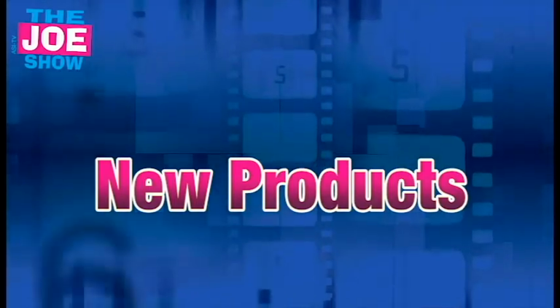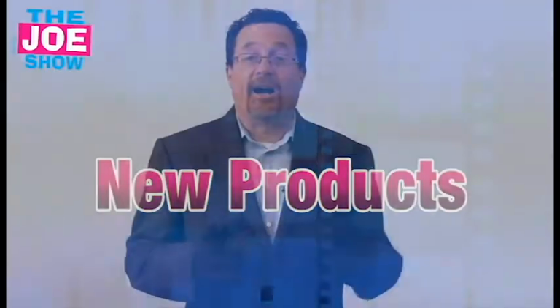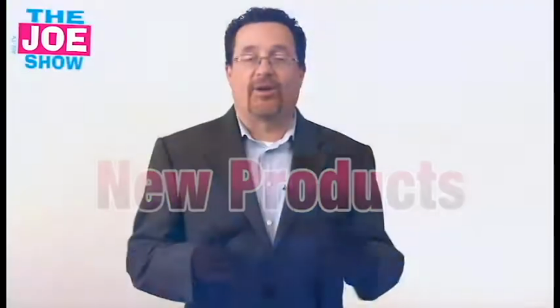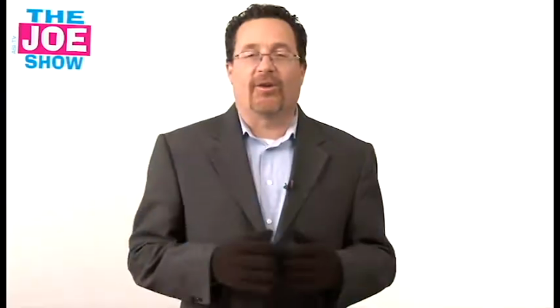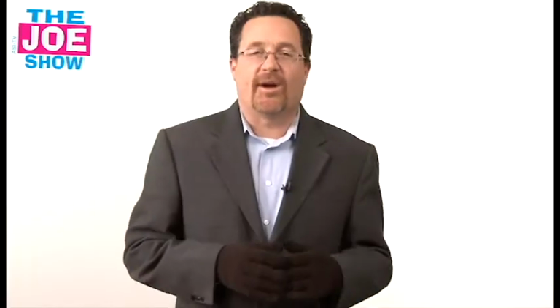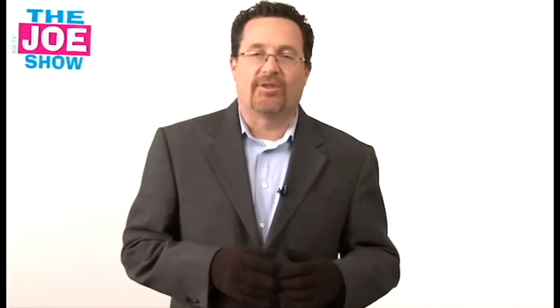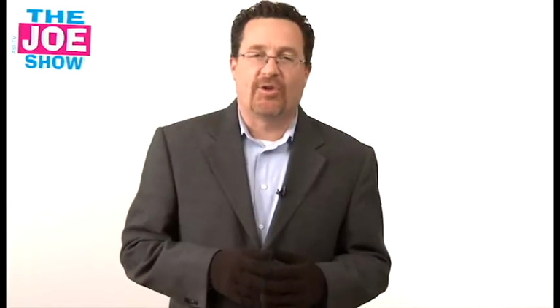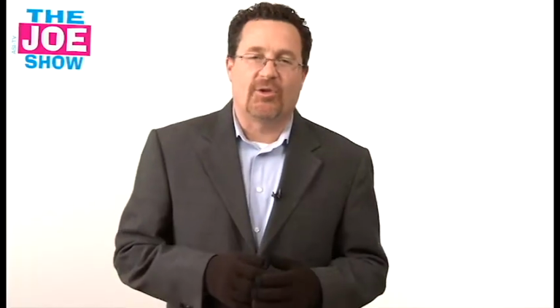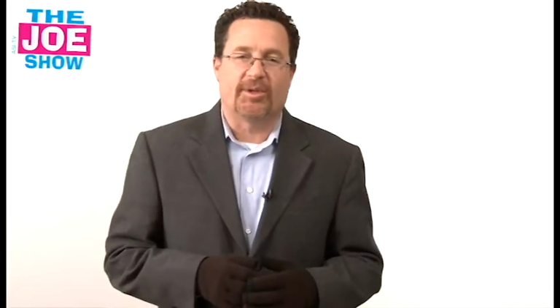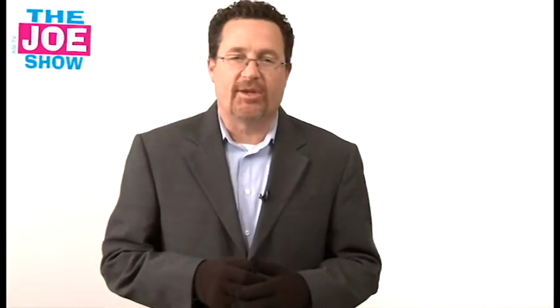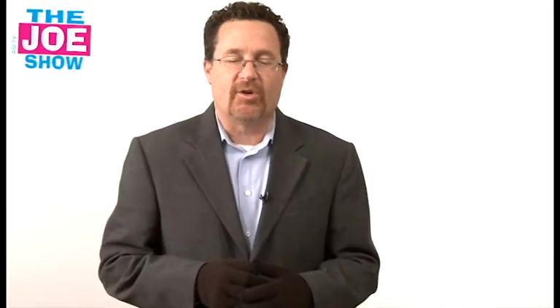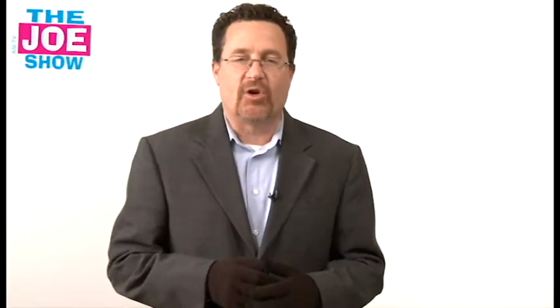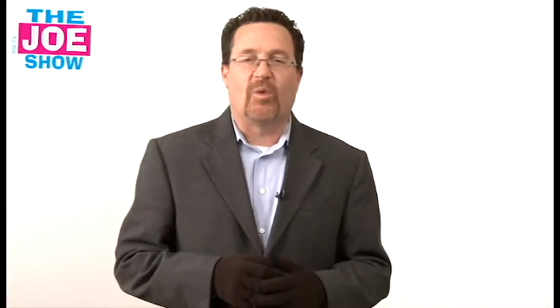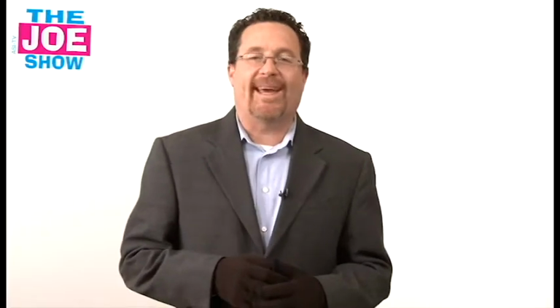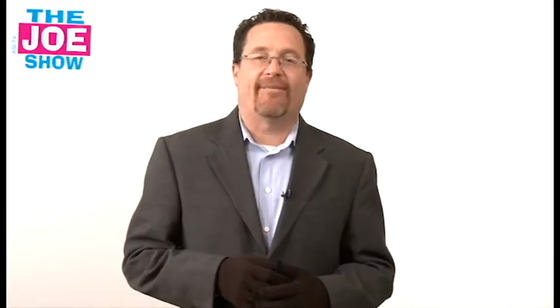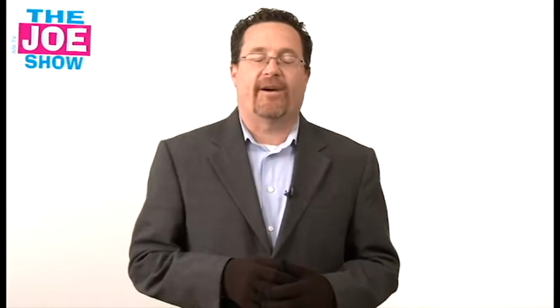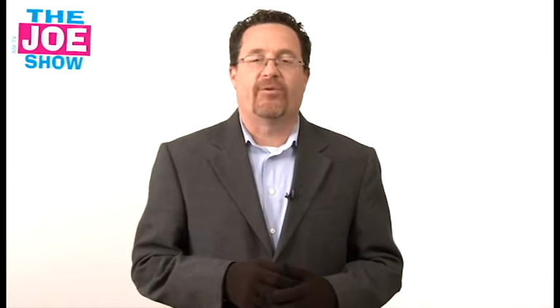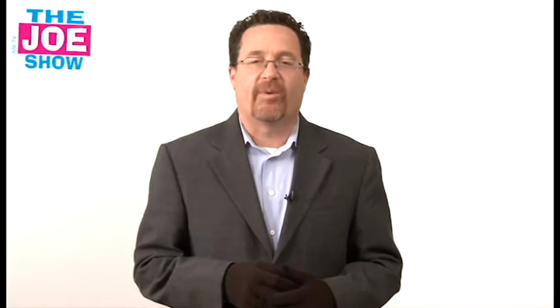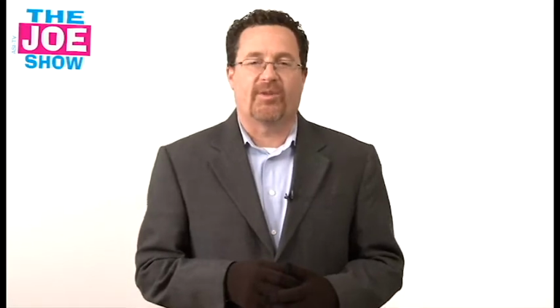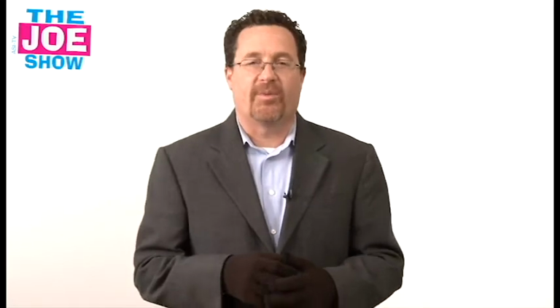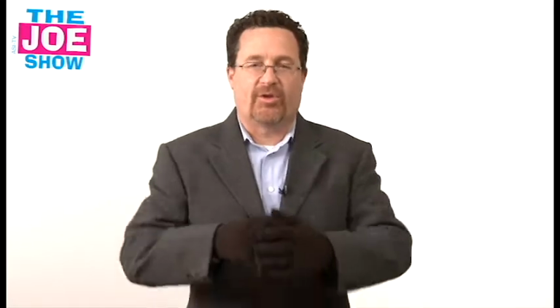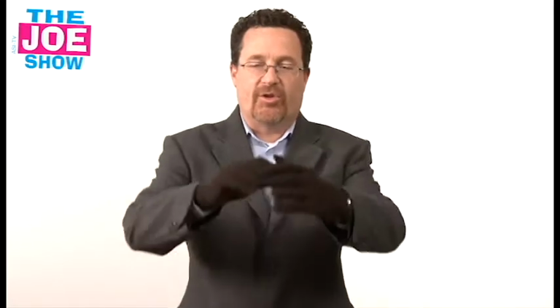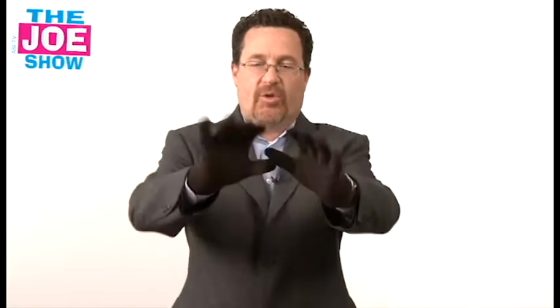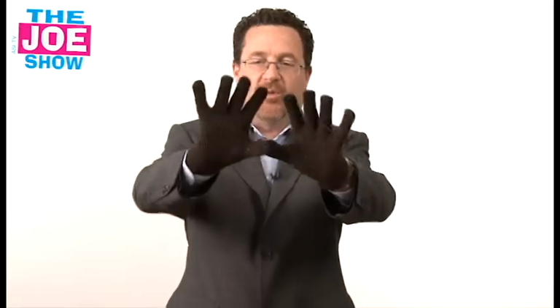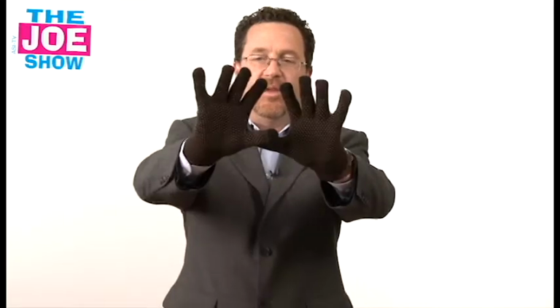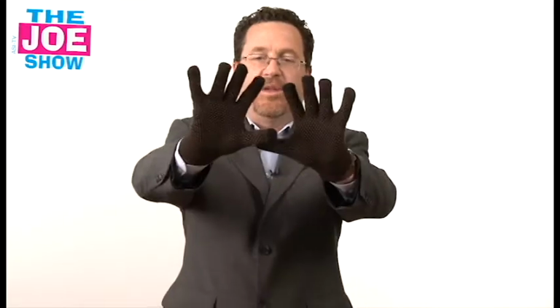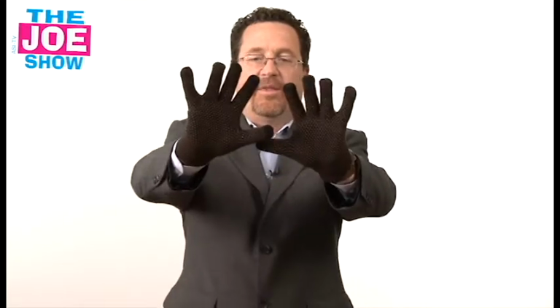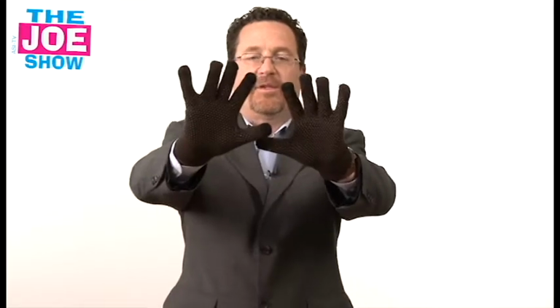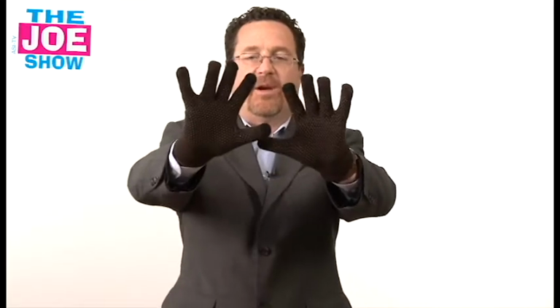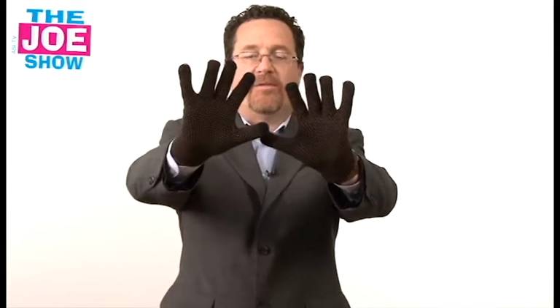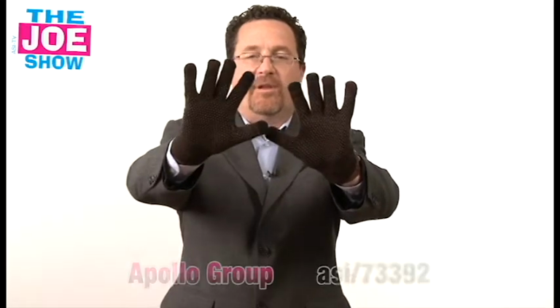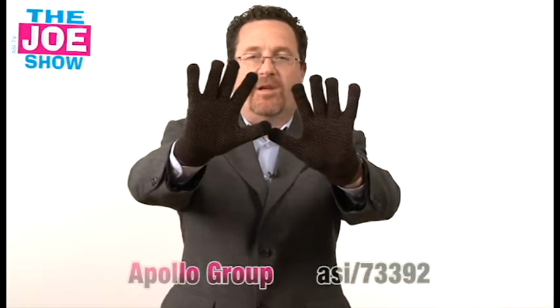Hi, I'm Joe Hale. You're watching The Joe Show. On today's Joe Show, we have five new products we want to show you, starting with this pair of gloves.